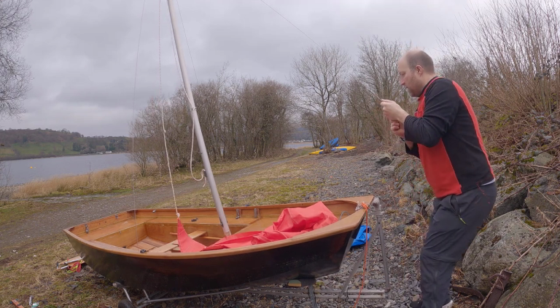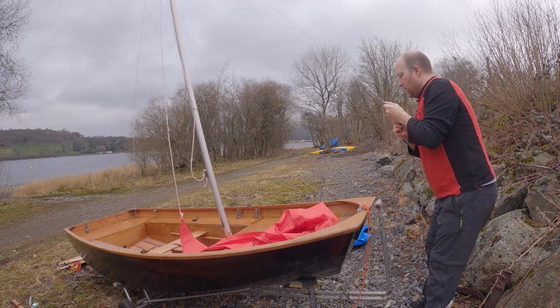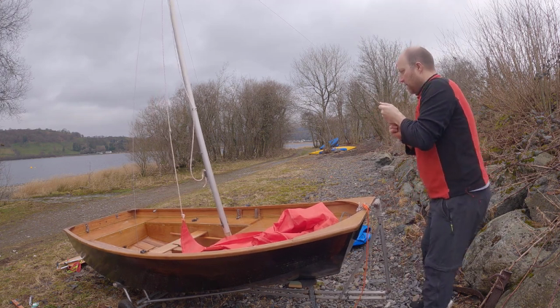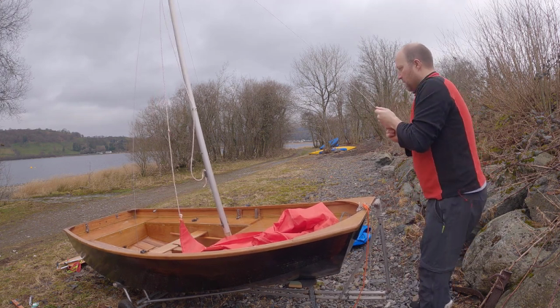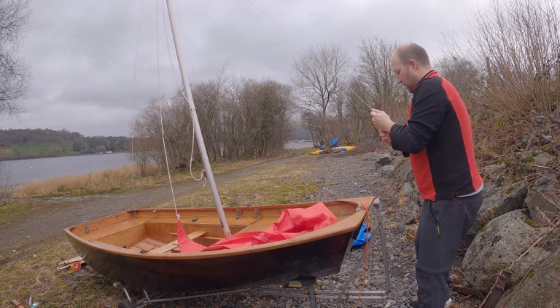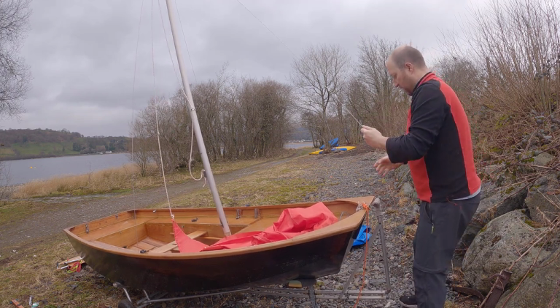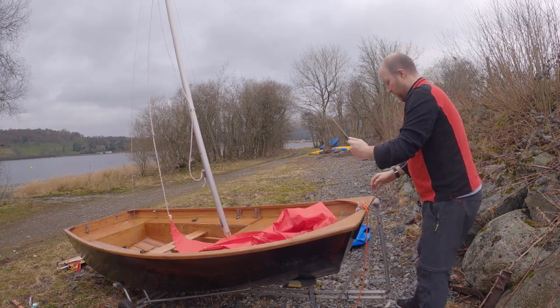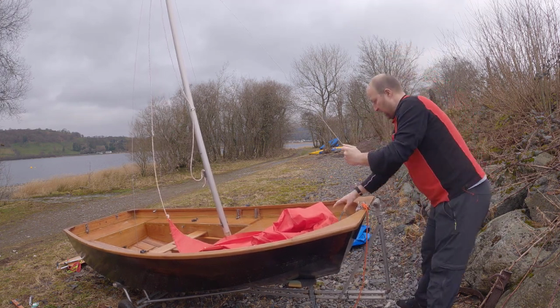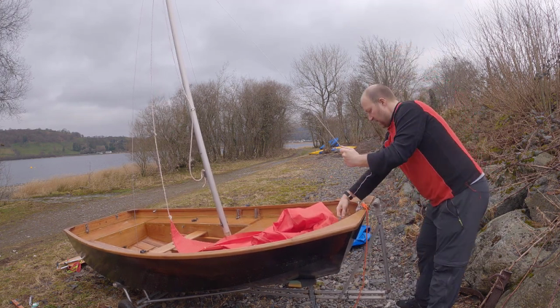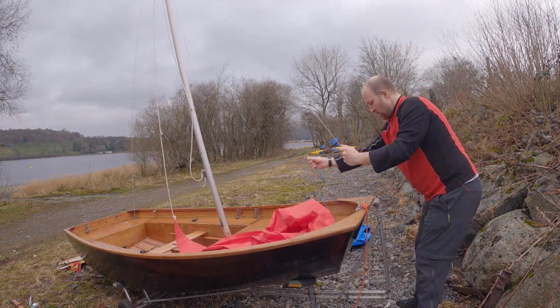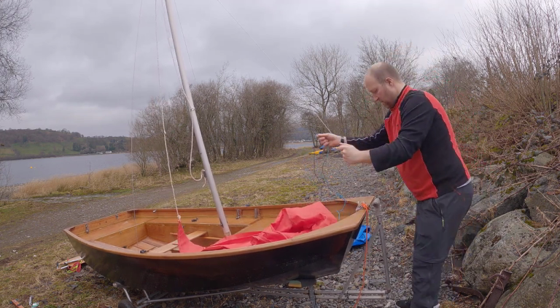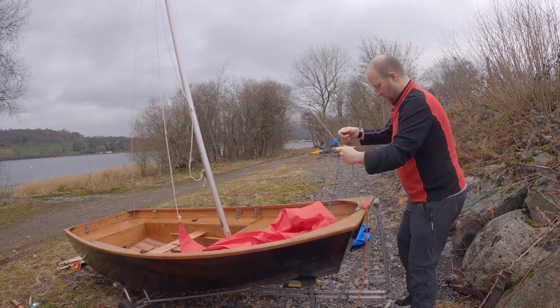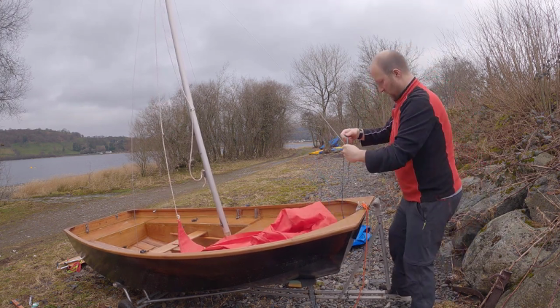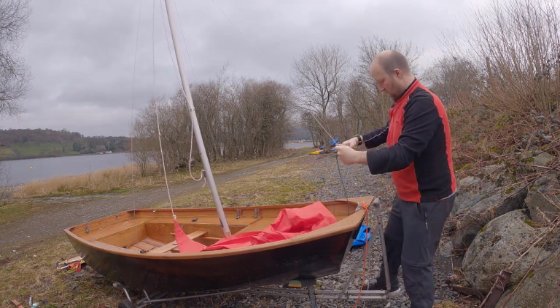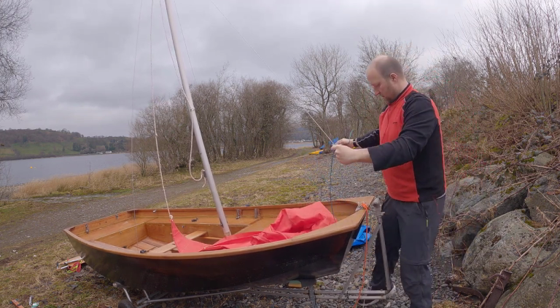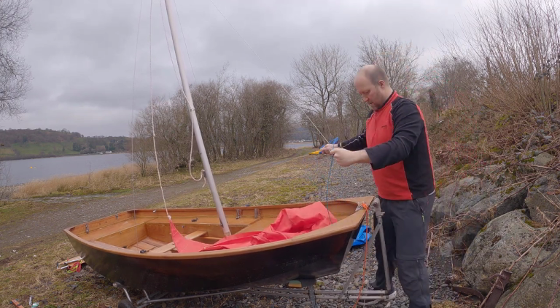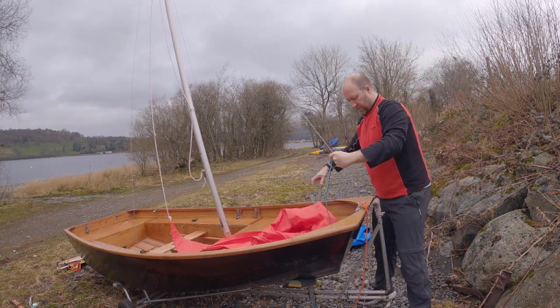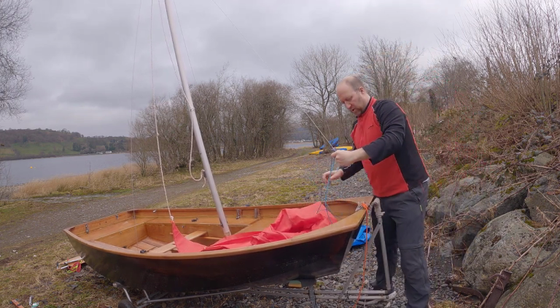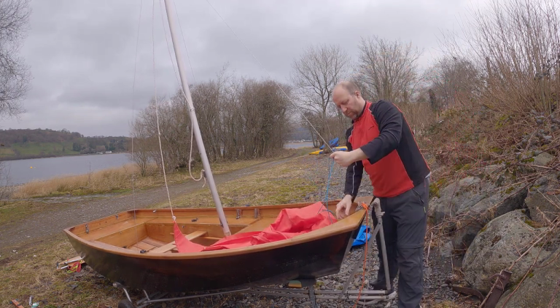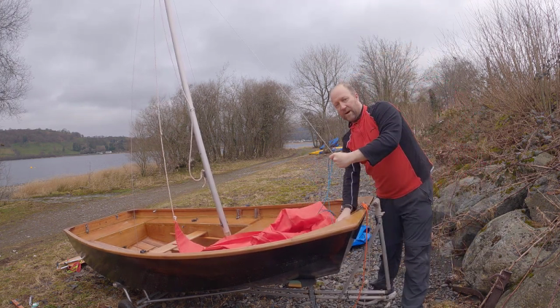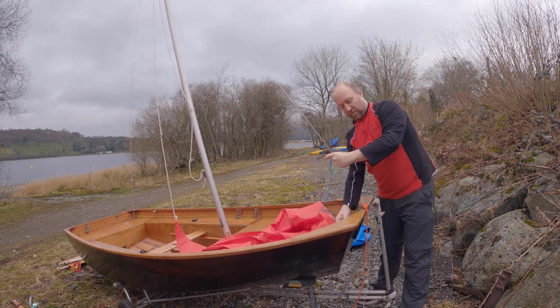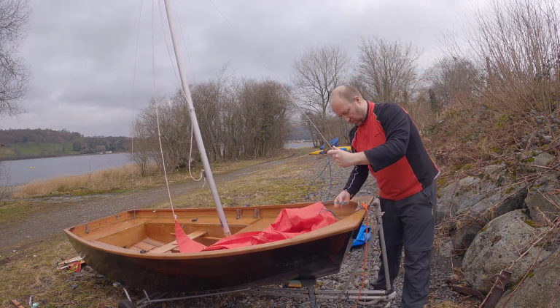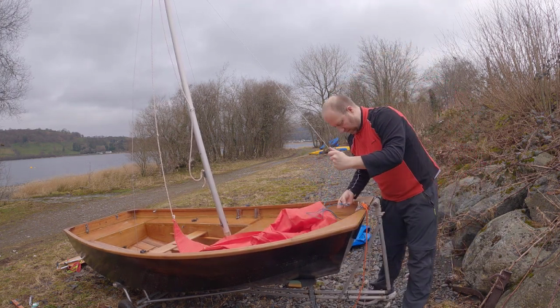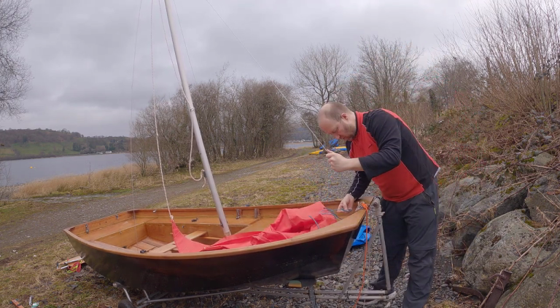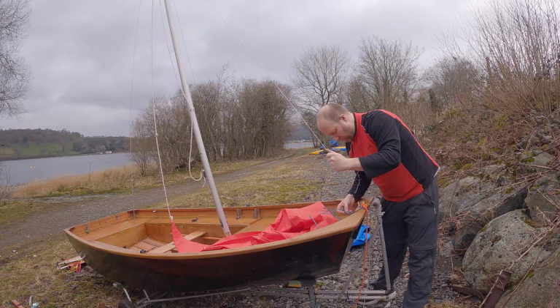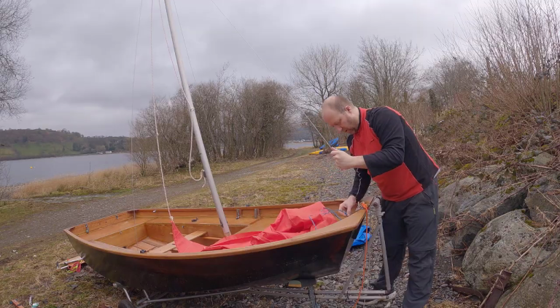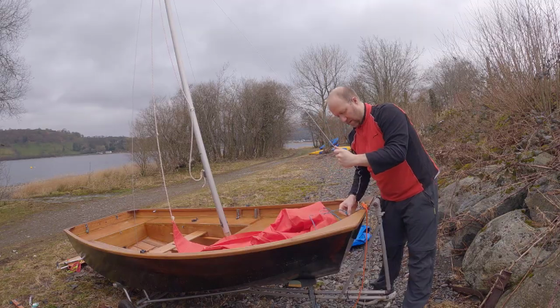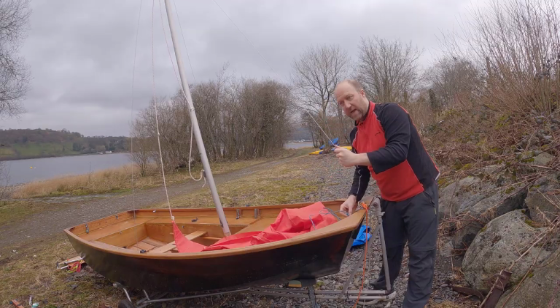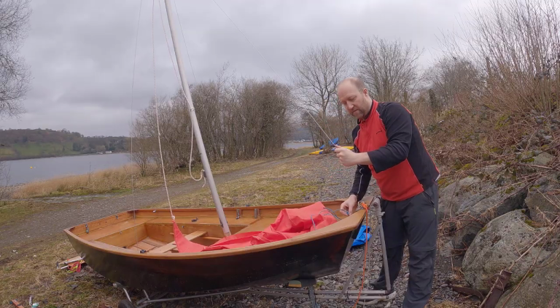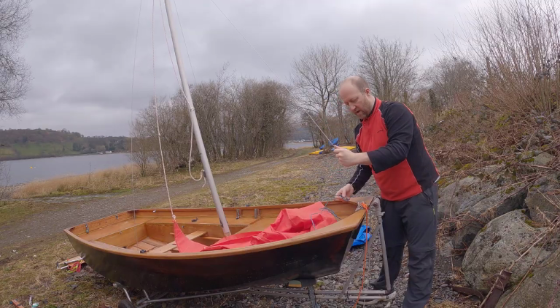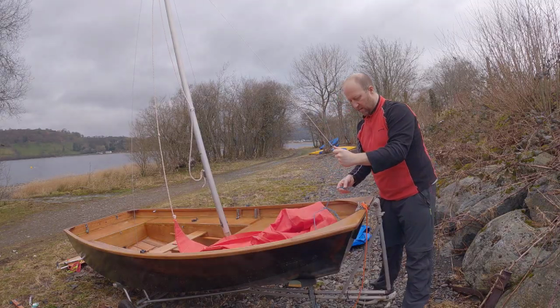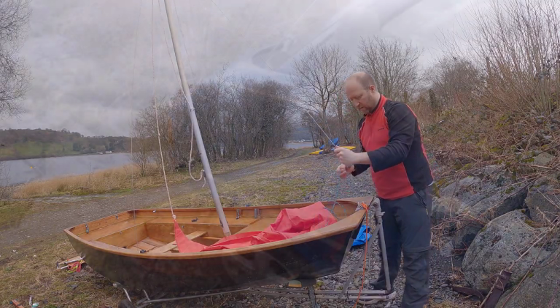Now the mast is in. I should perhaps put this loop around here first — I hope my varnish is tough enough to withstand all this.